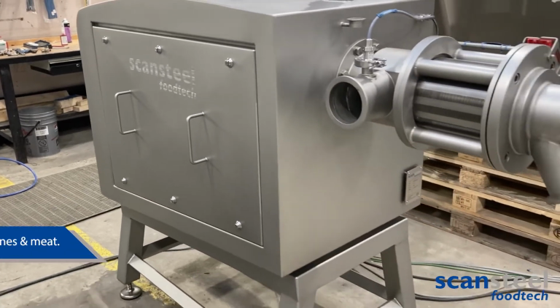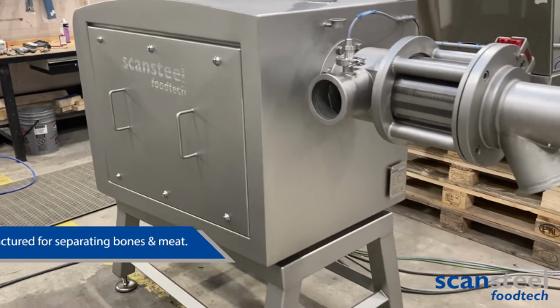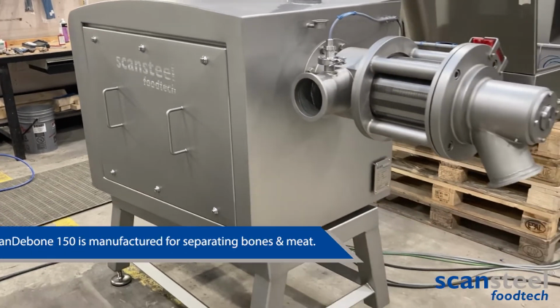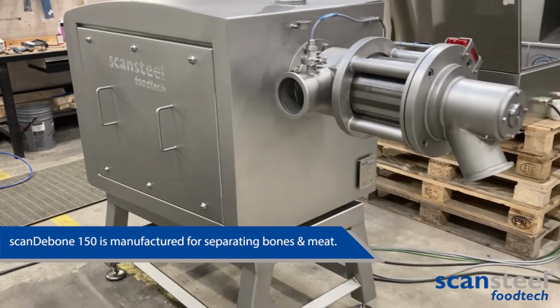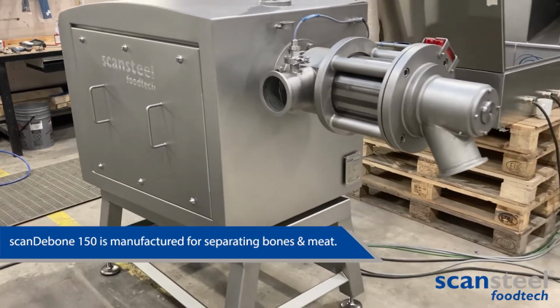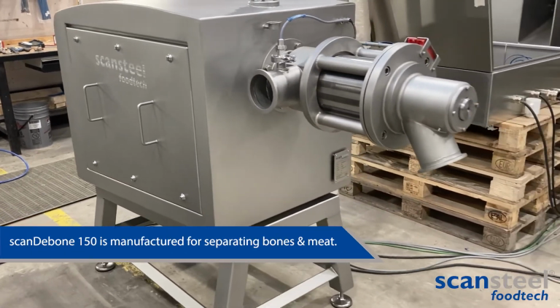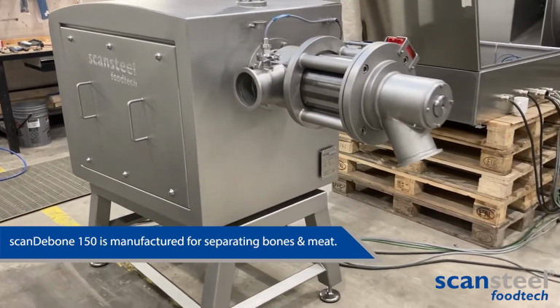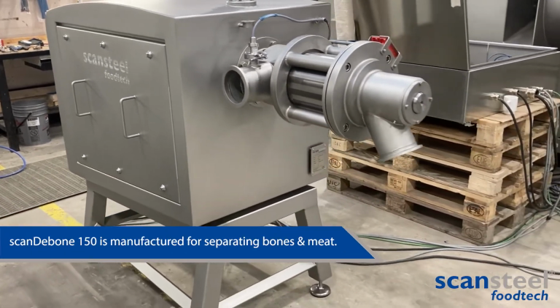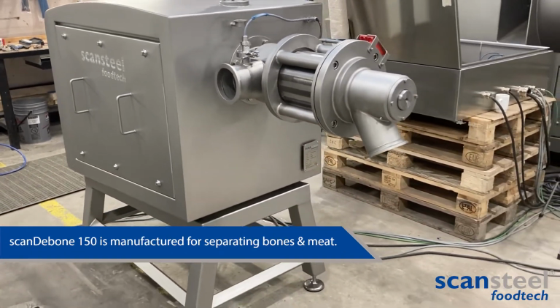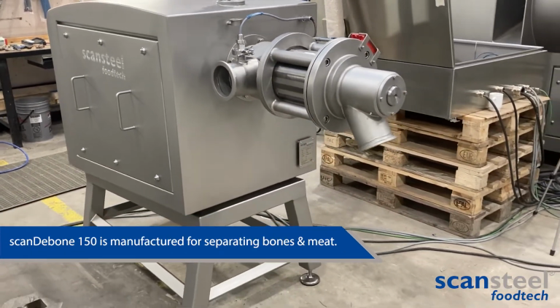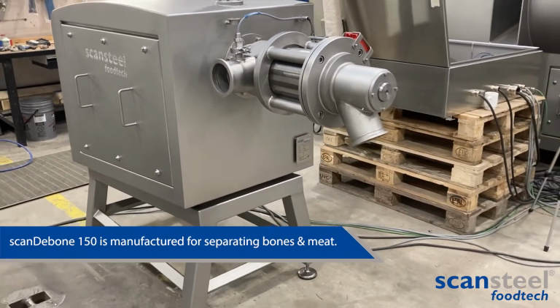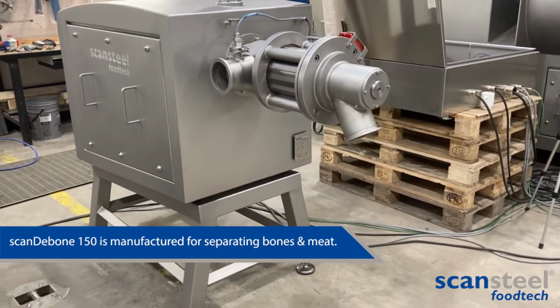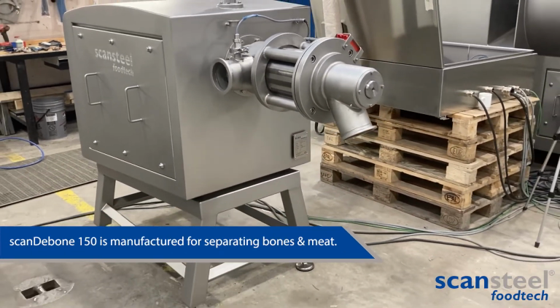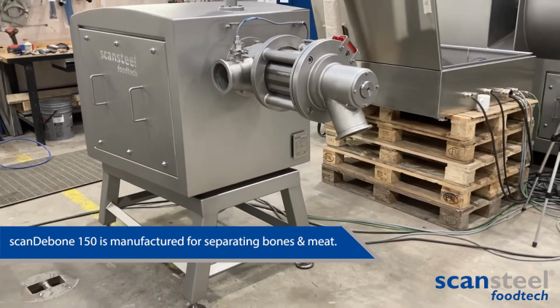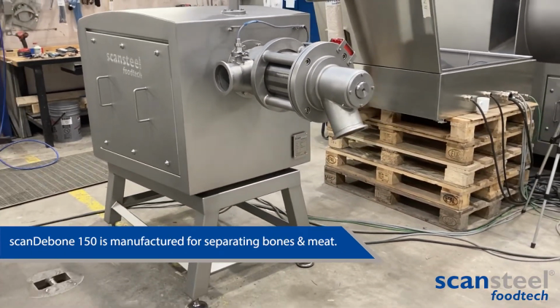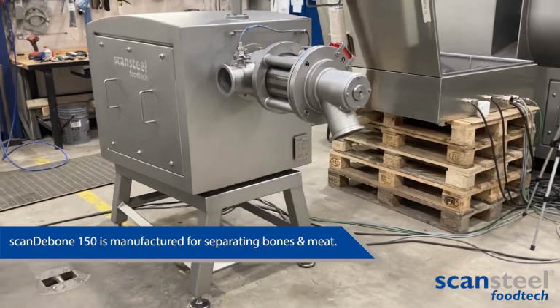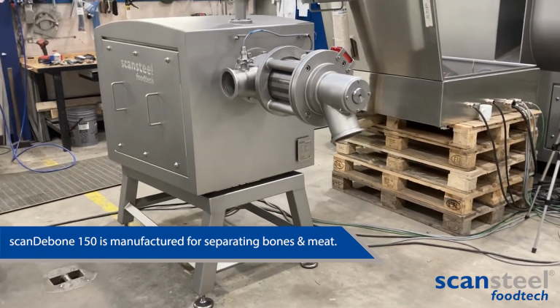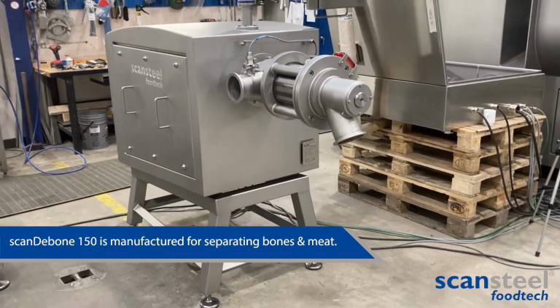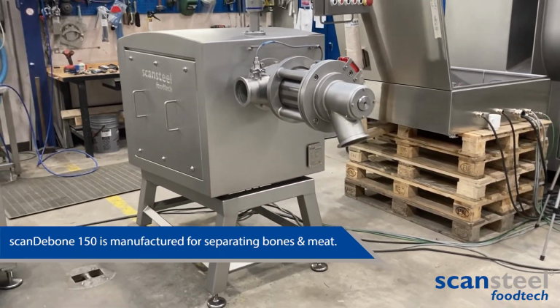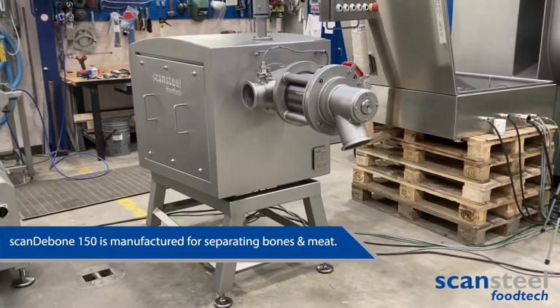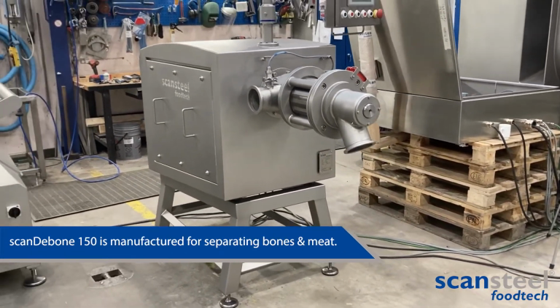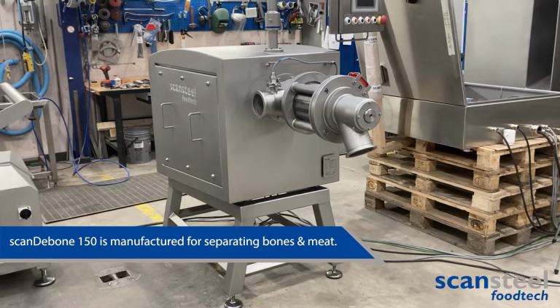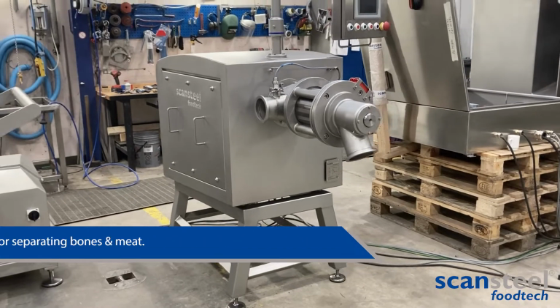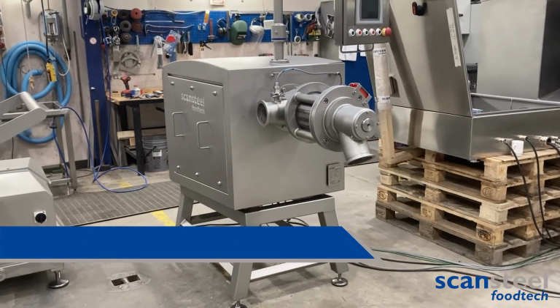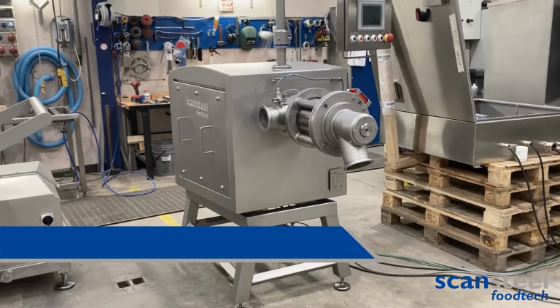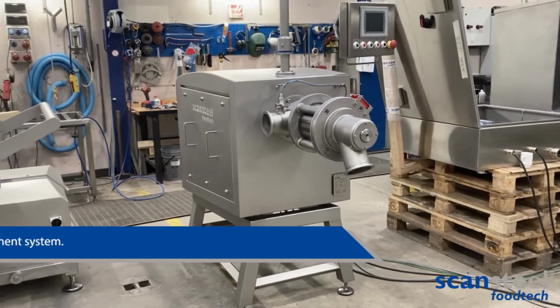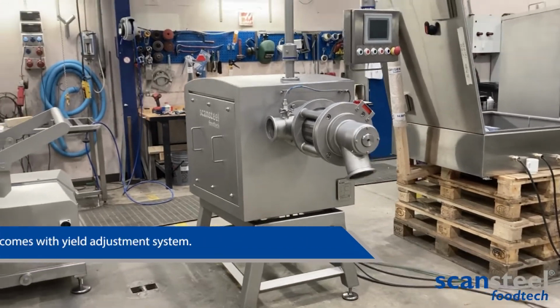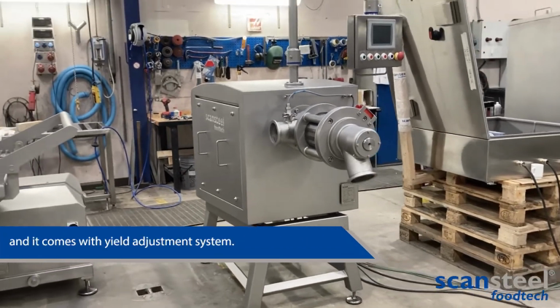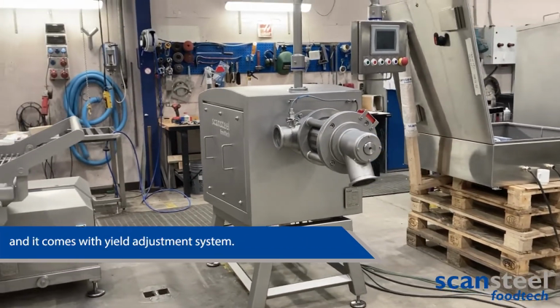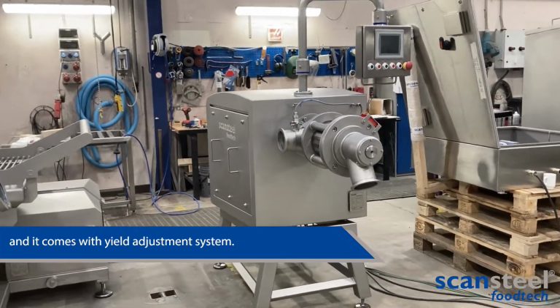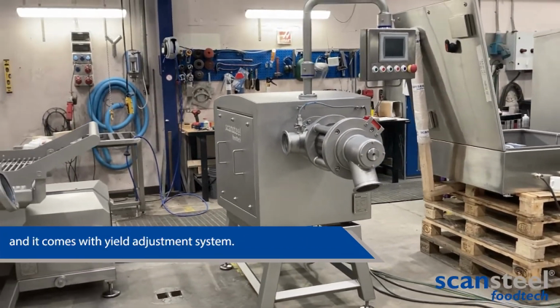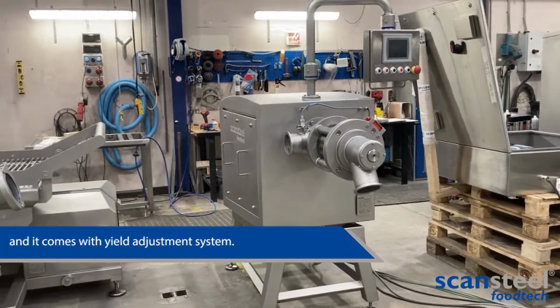The scanDebone 150 is manufactured for separating bones and meat, and it comes with yield adjustment.